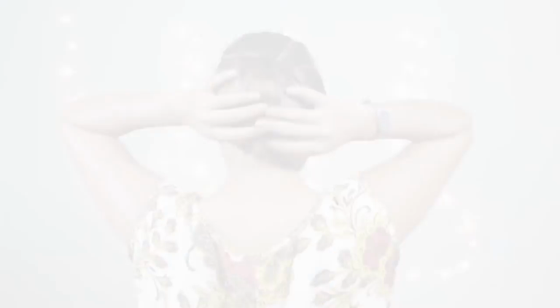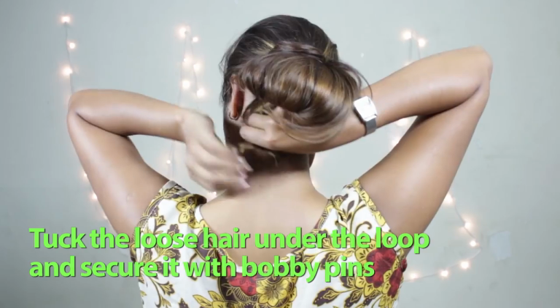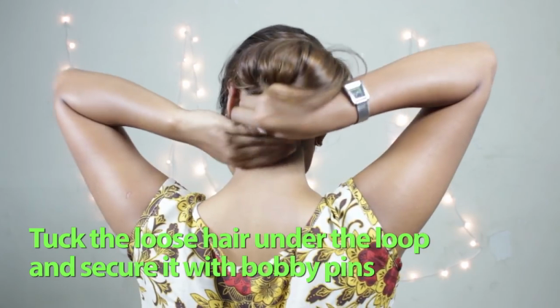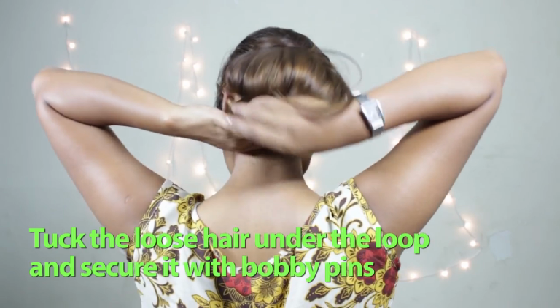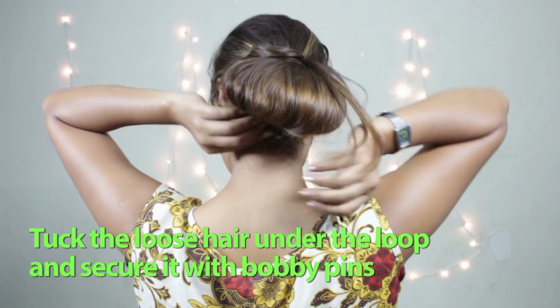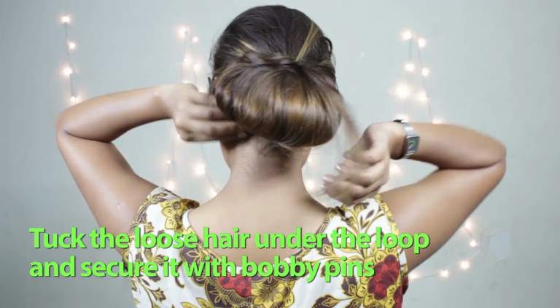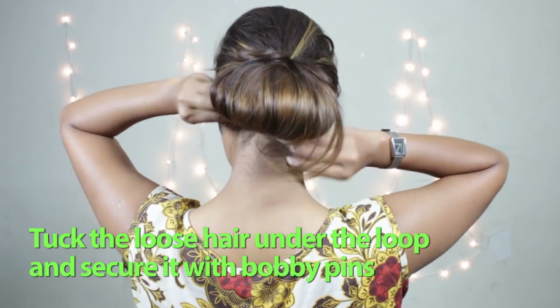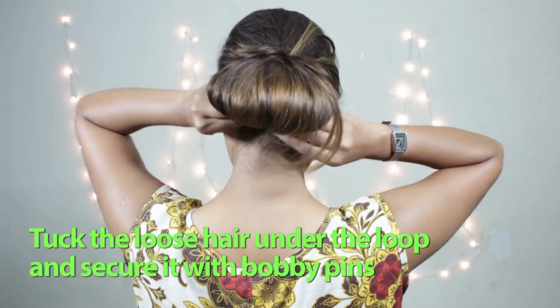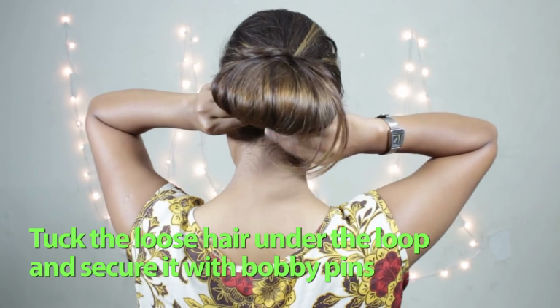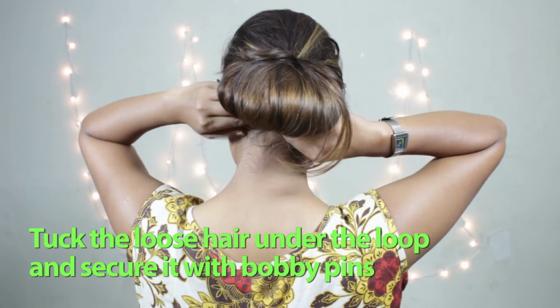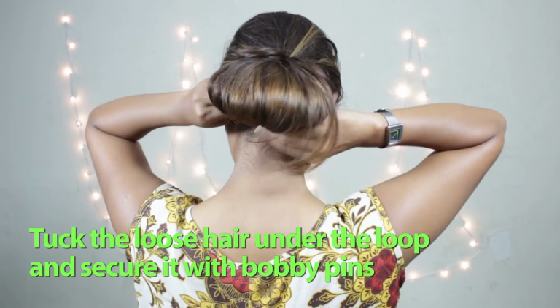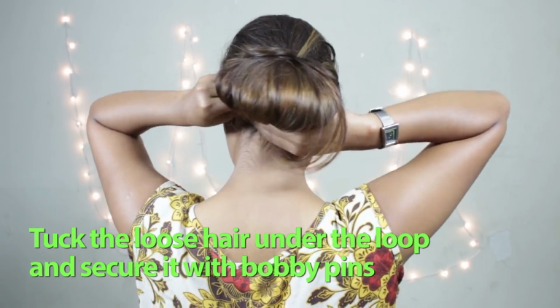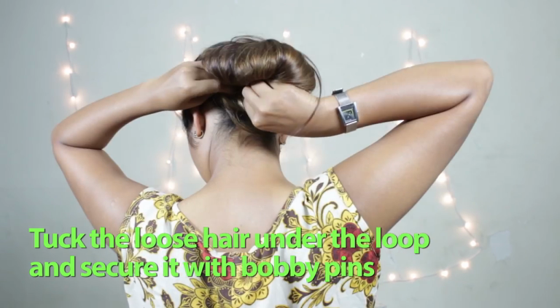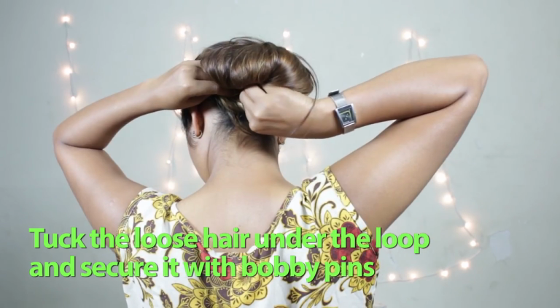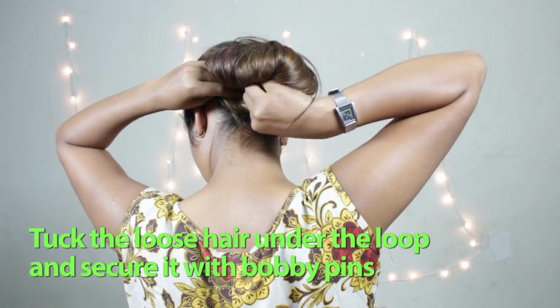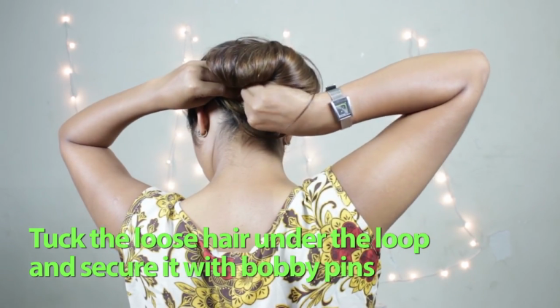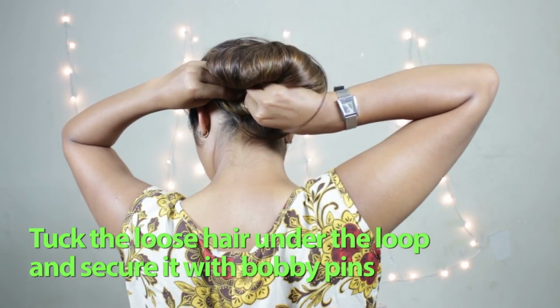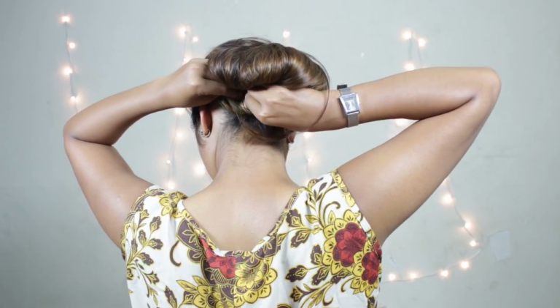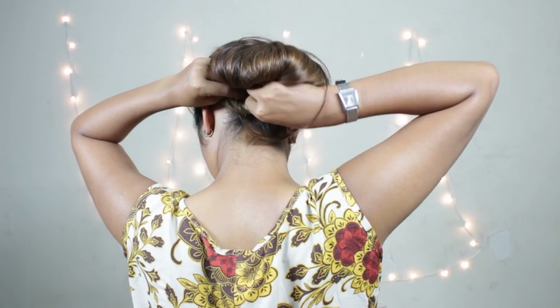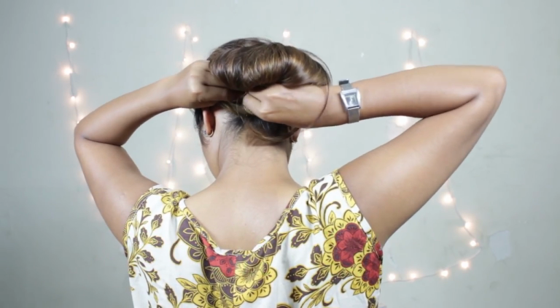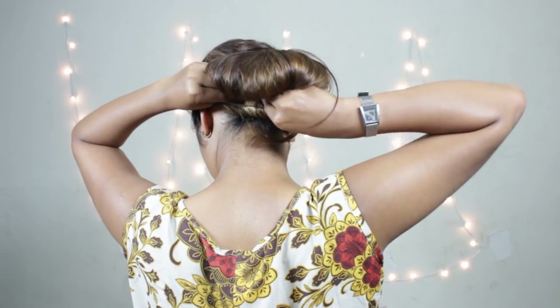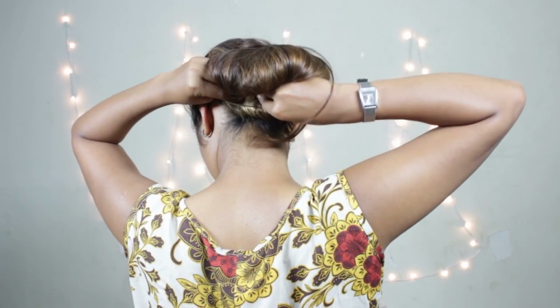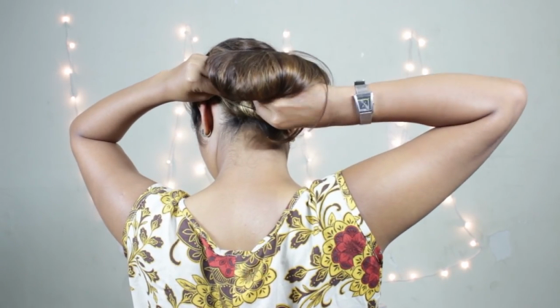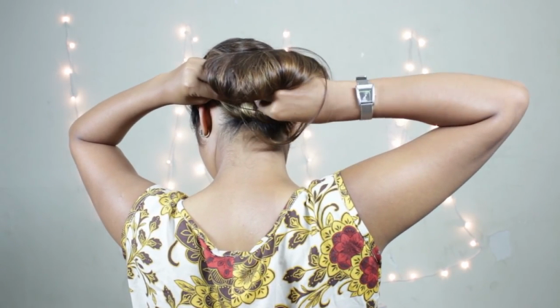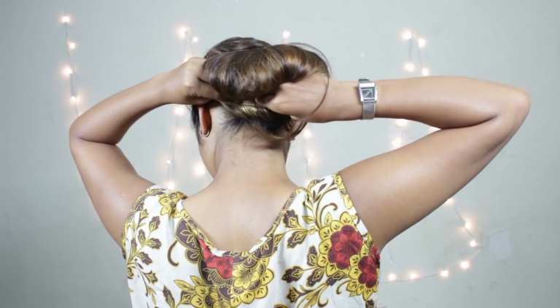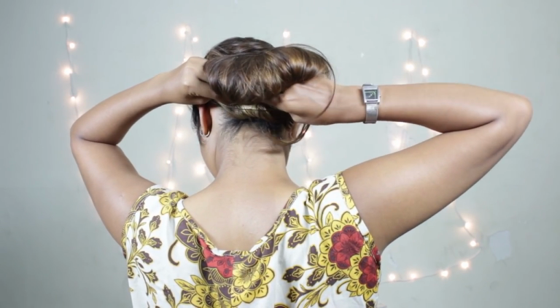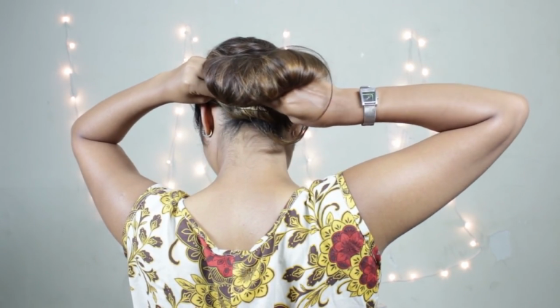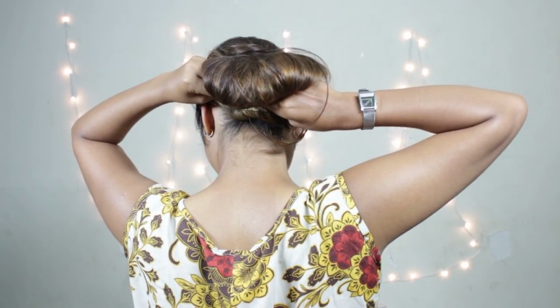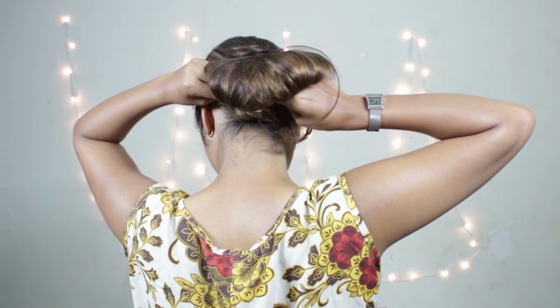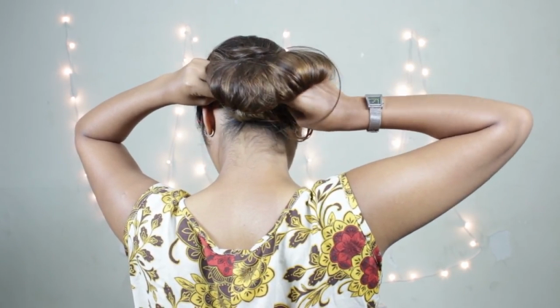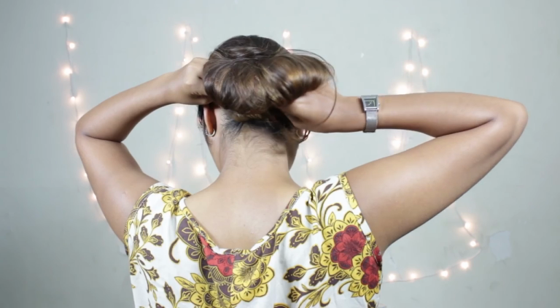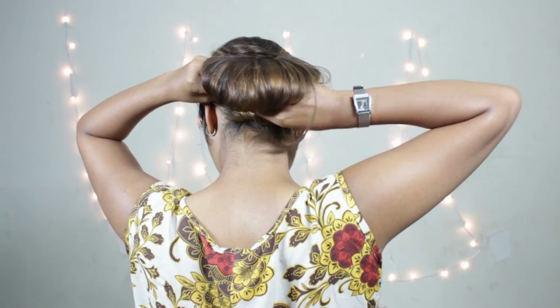Tuck the rest of your hair under the loop and secure it with bobby pins.